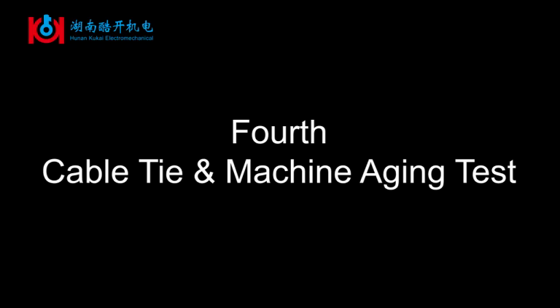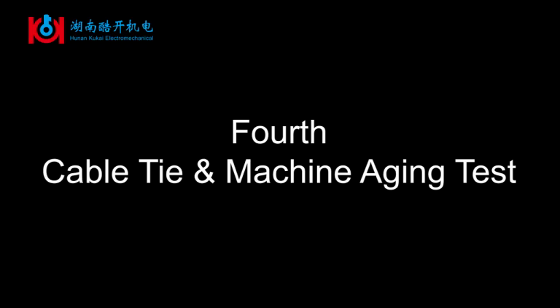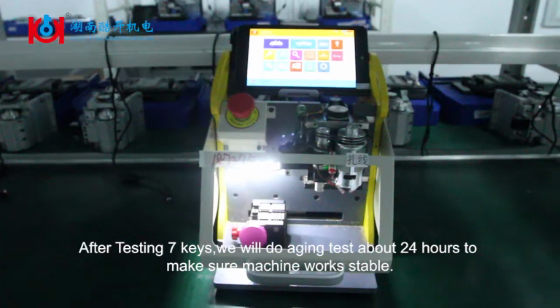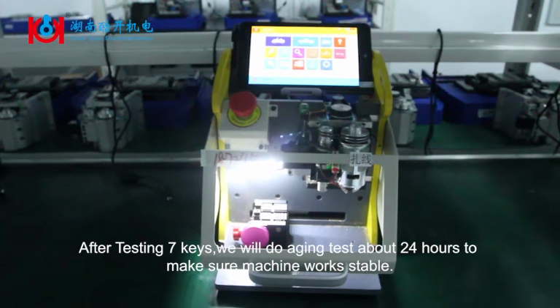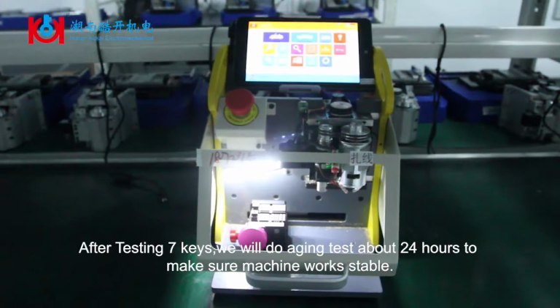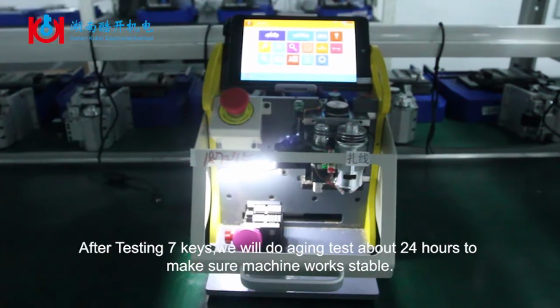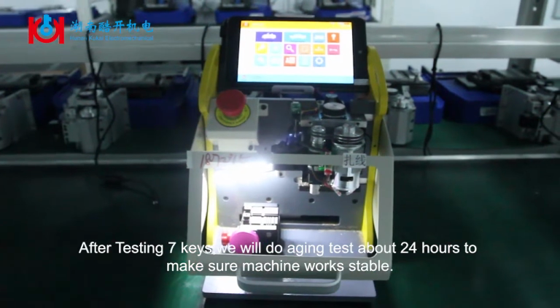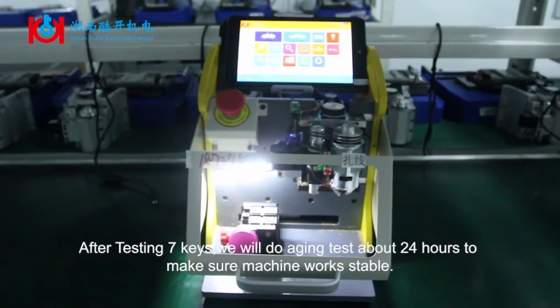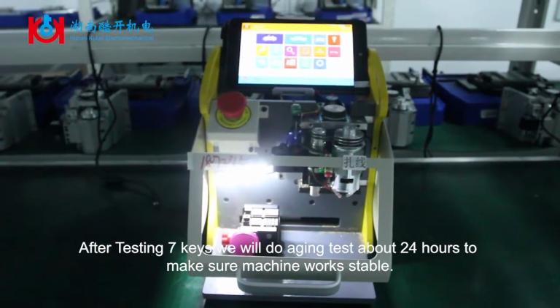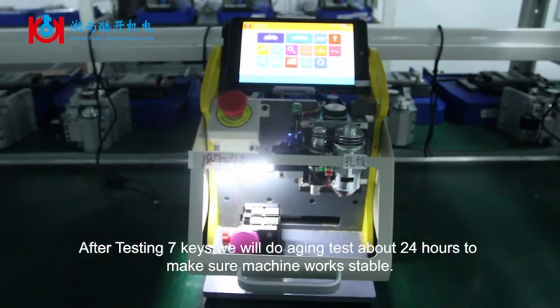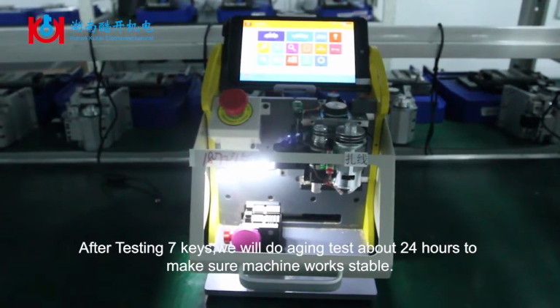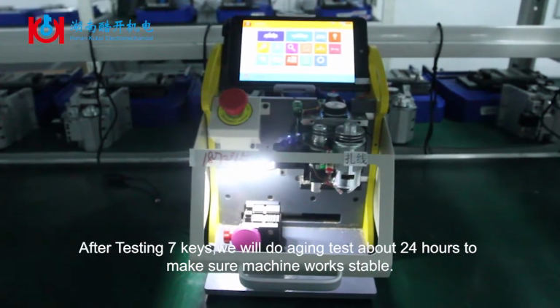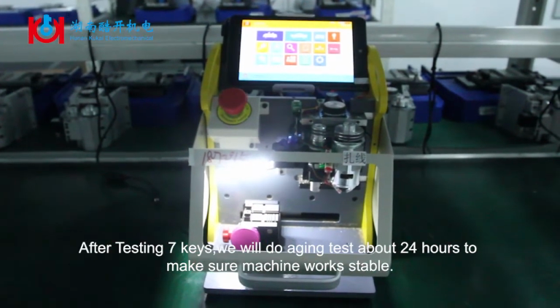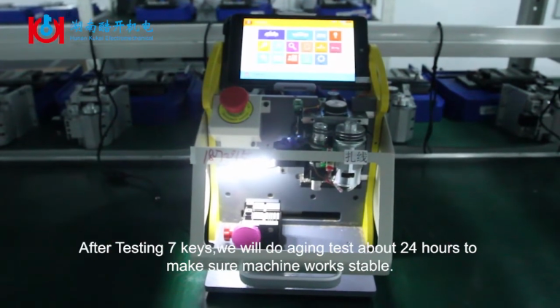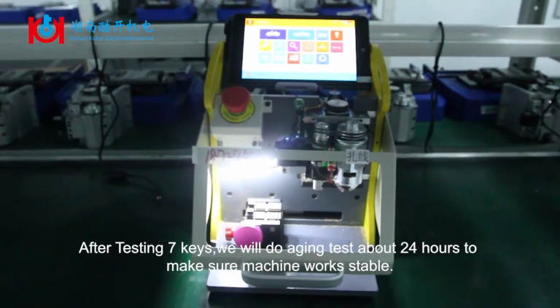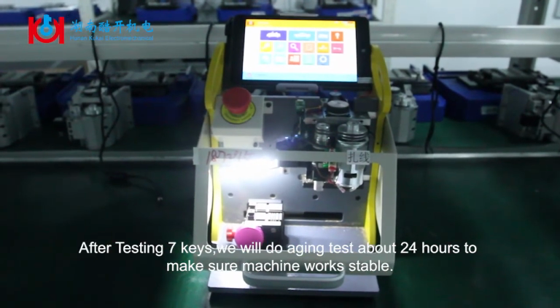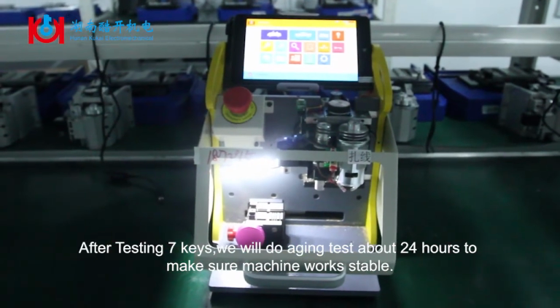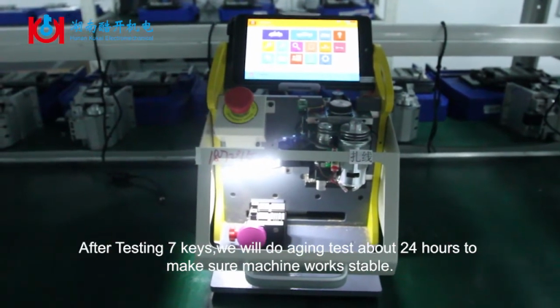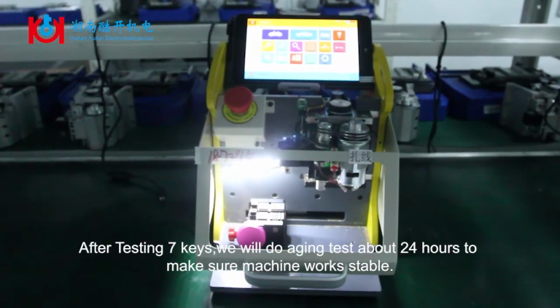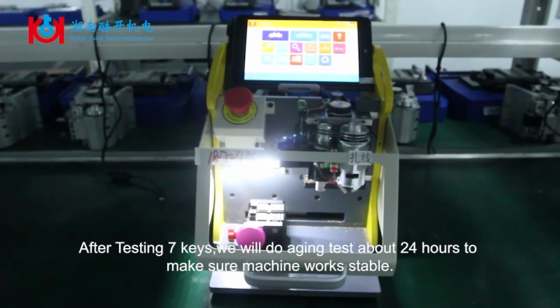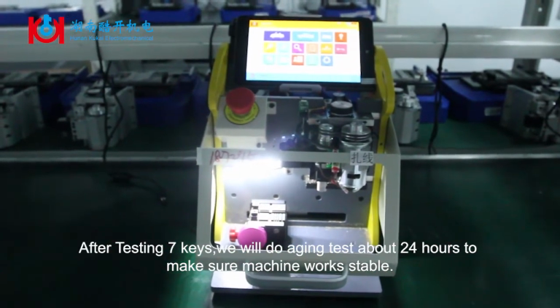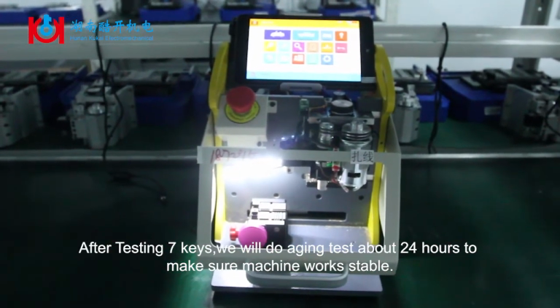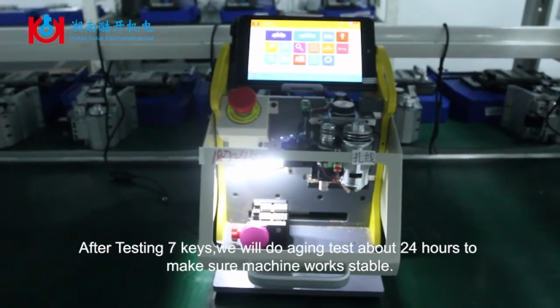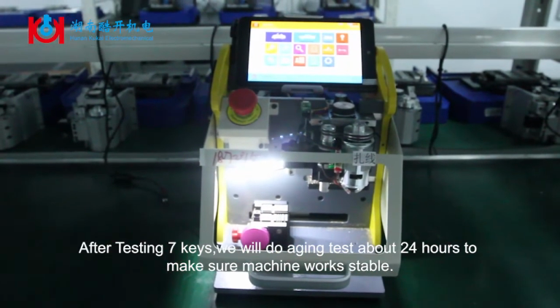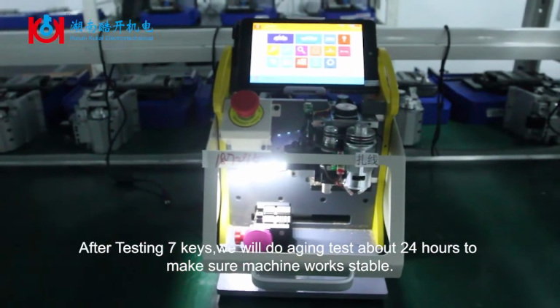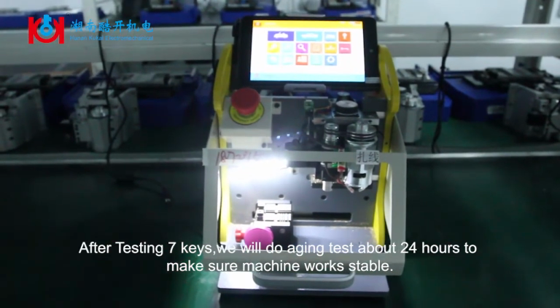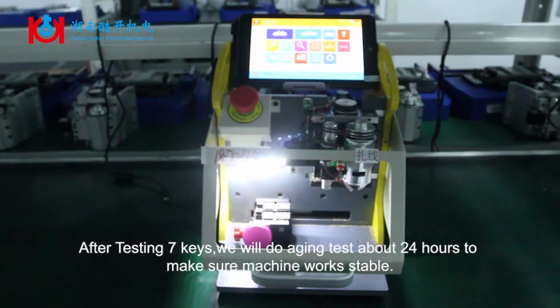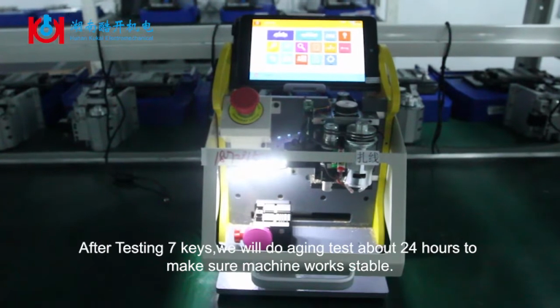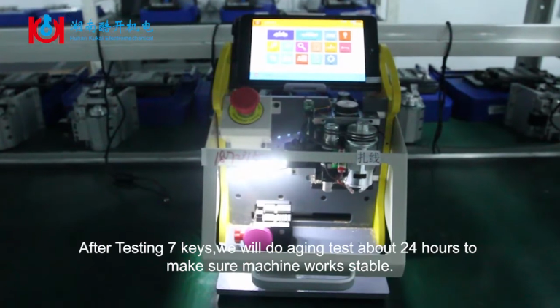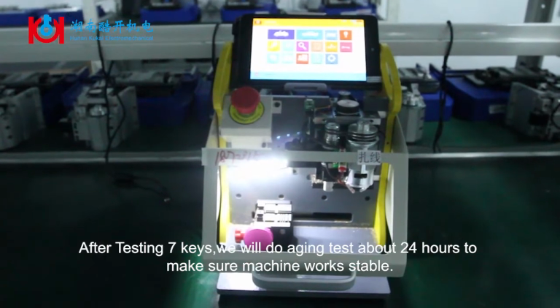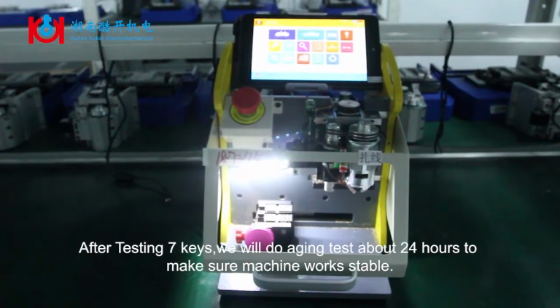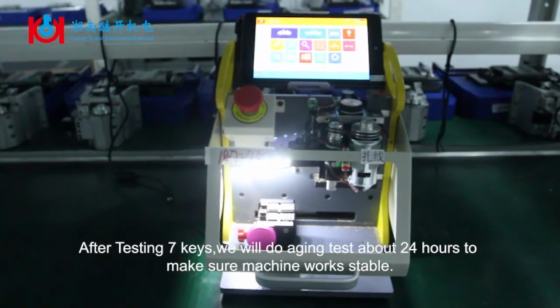After testing 7 keys, we will do an aging test for about 24 hours to make sure the machine works stable.